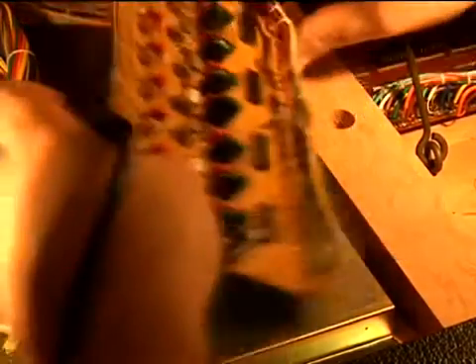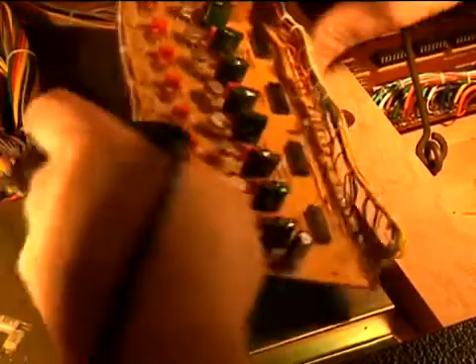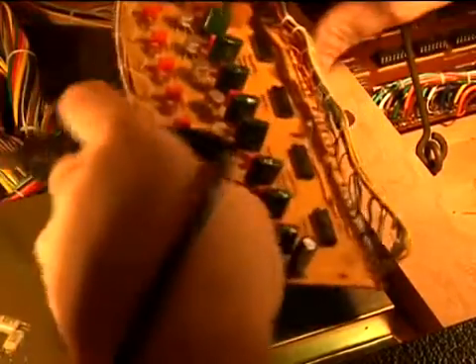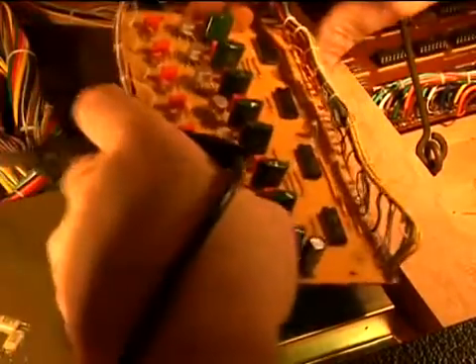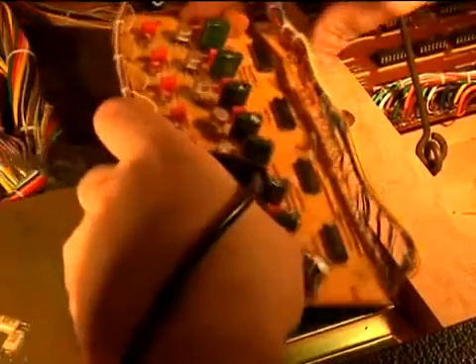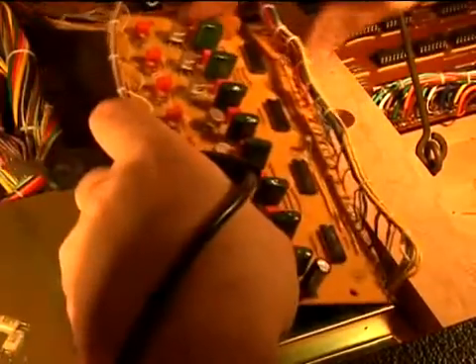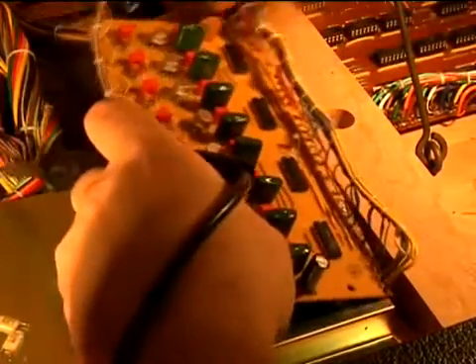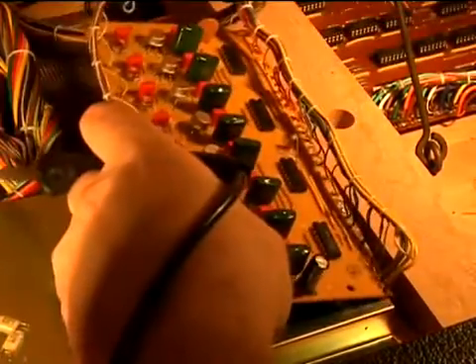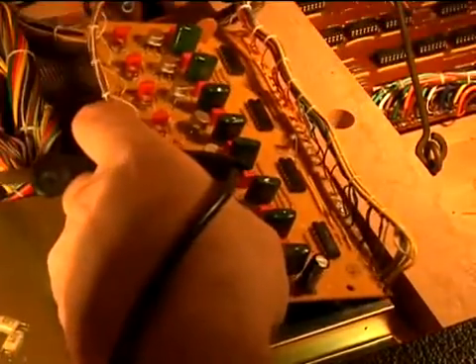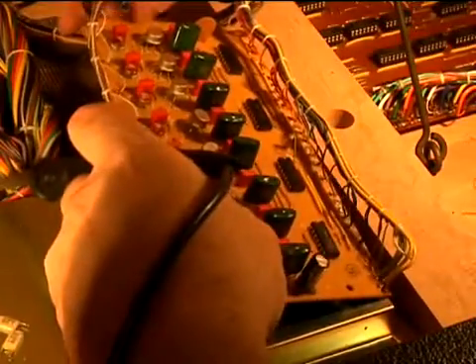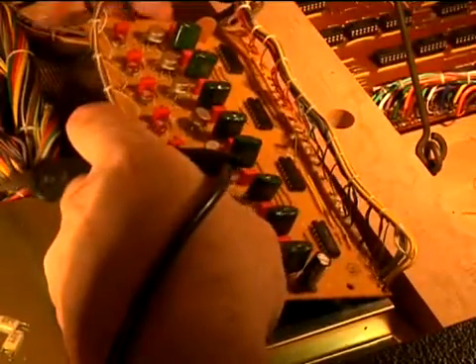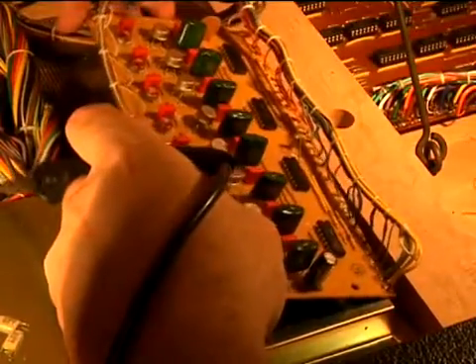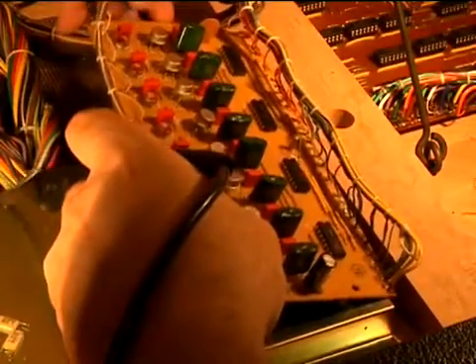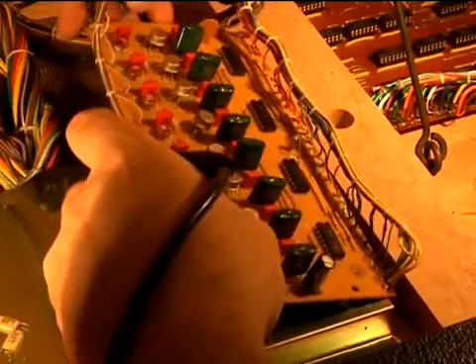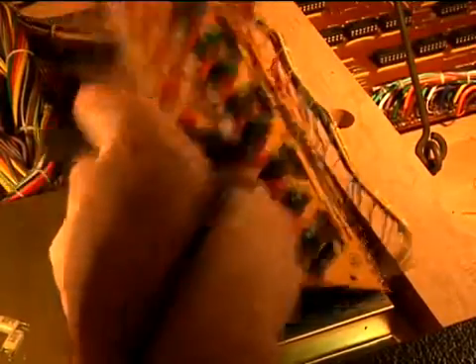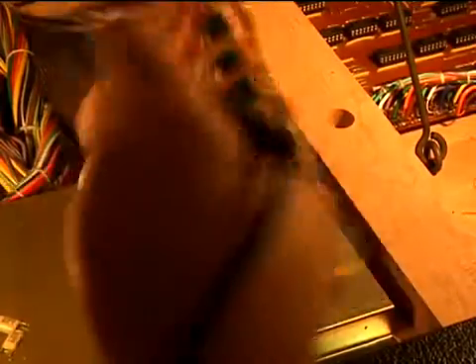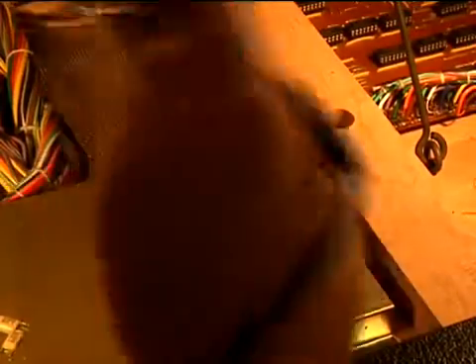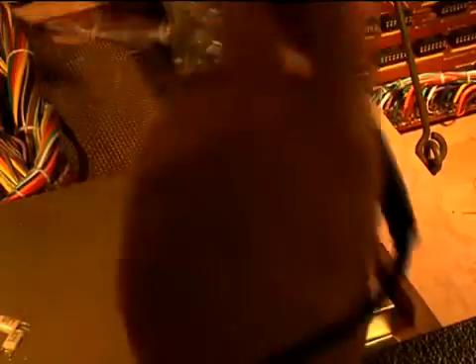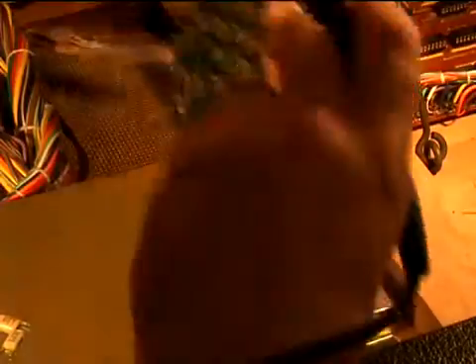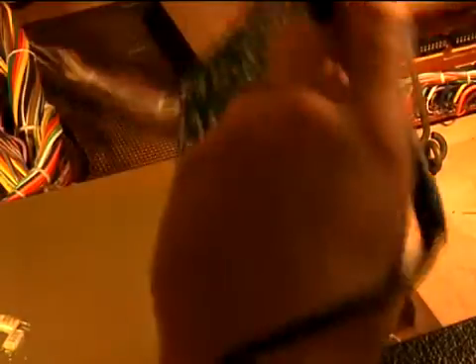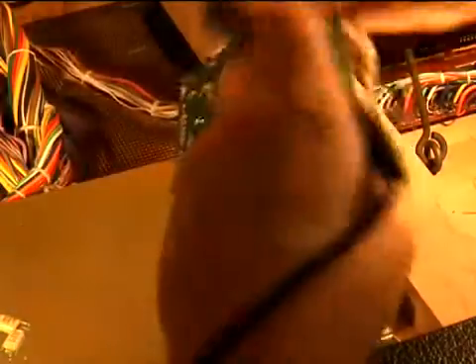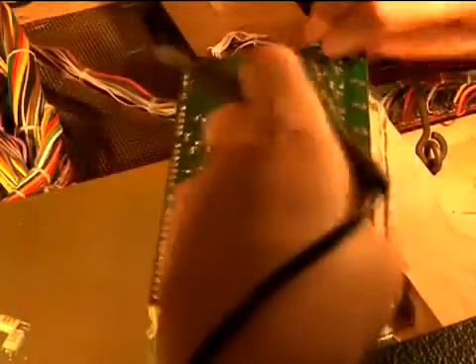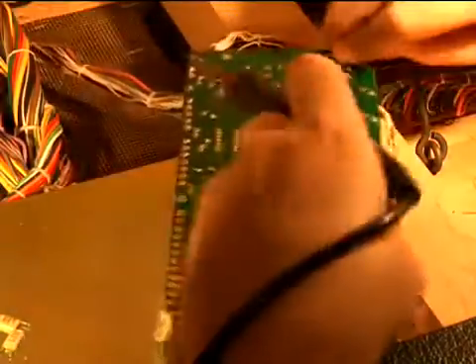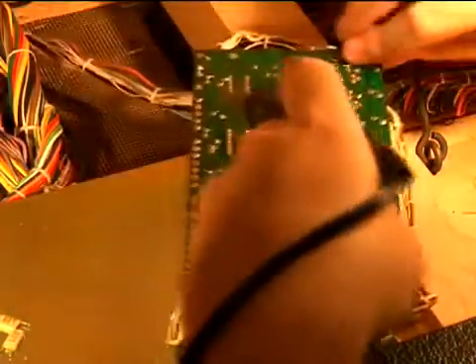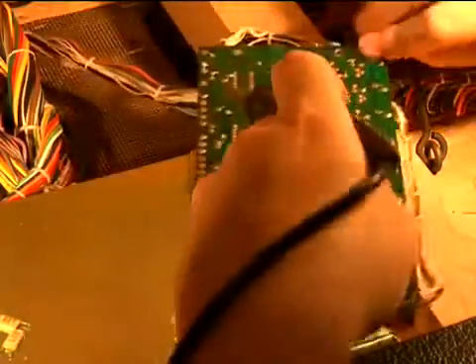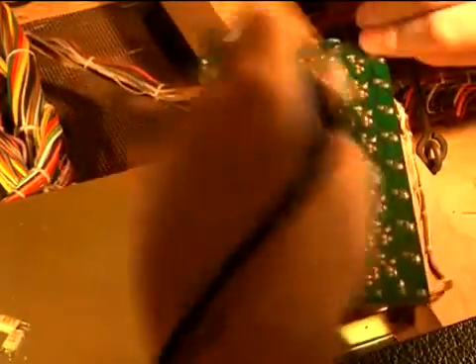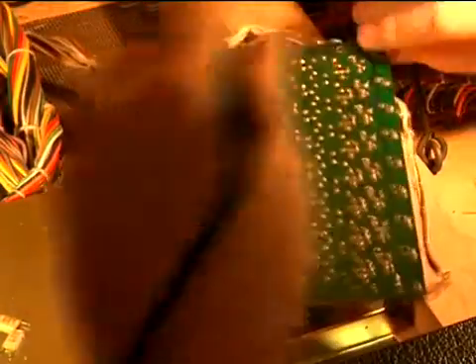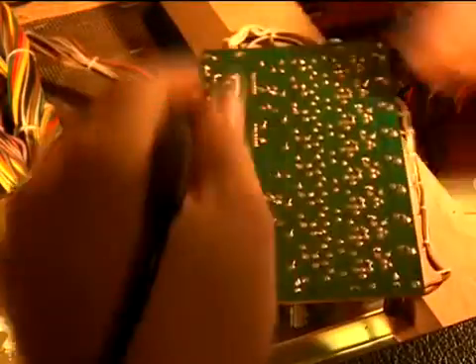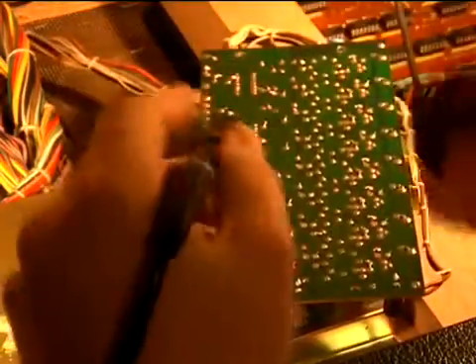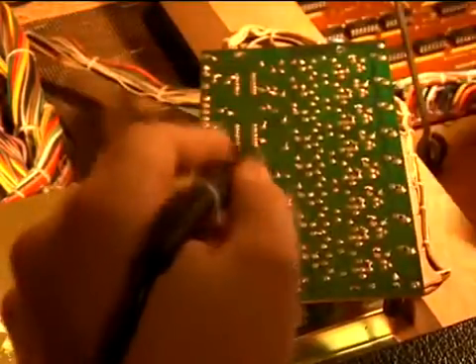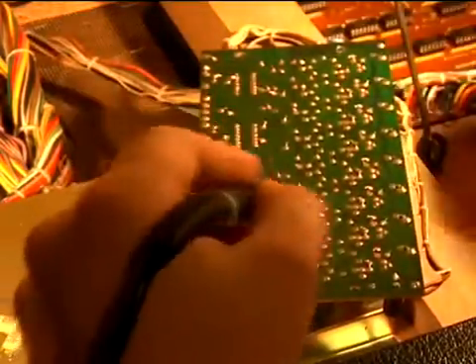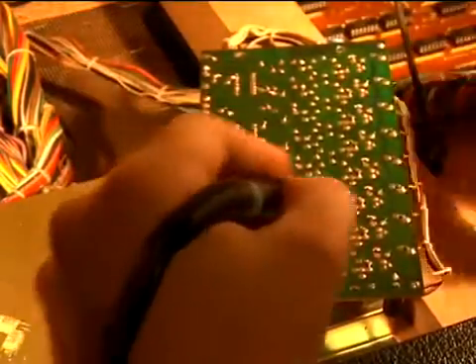Work of art. I'm going to finish soldering in the other terminal.